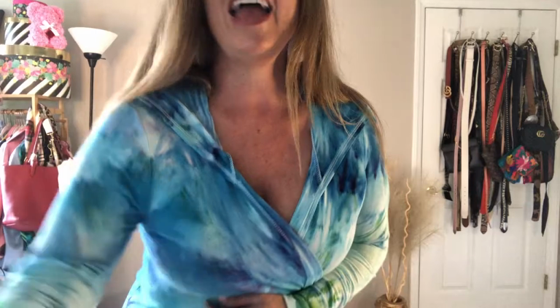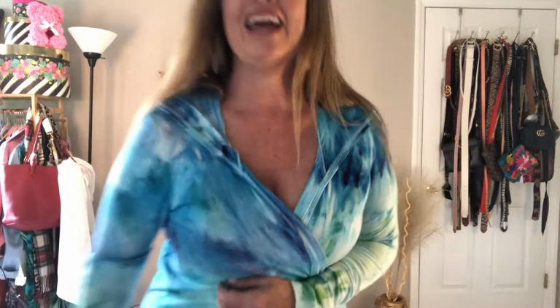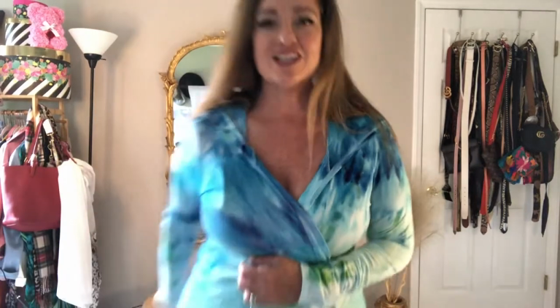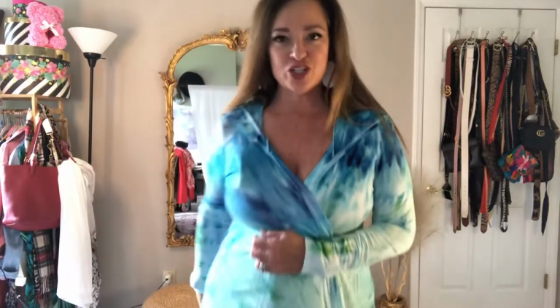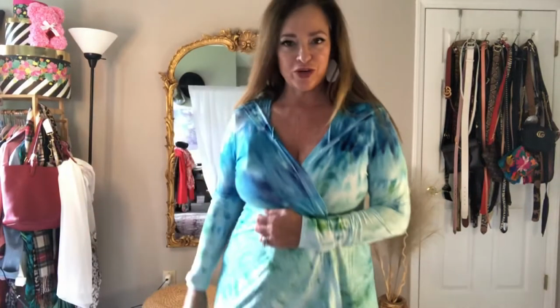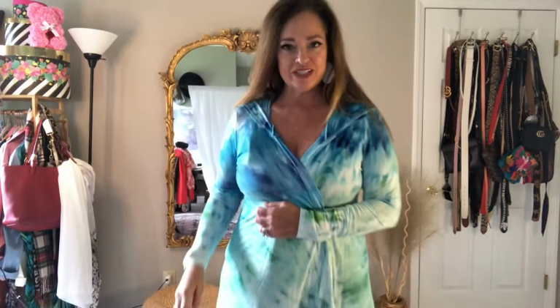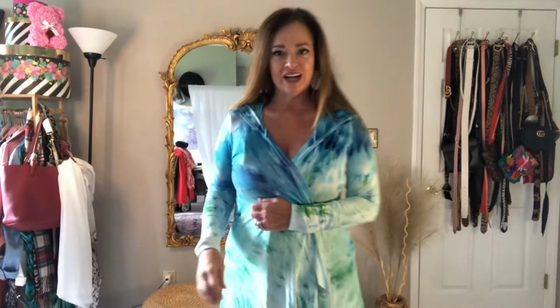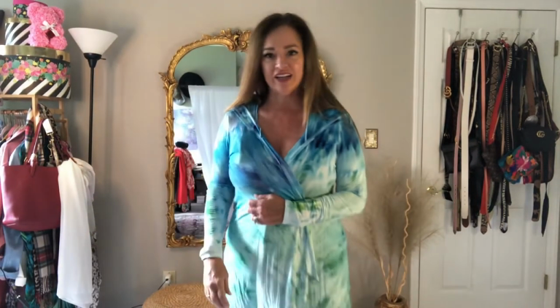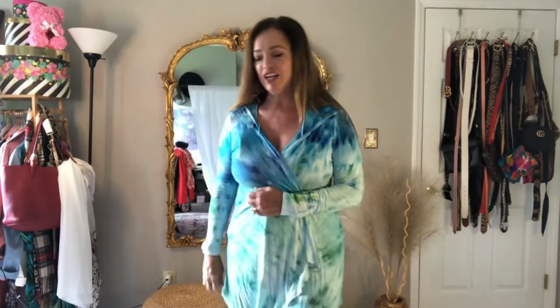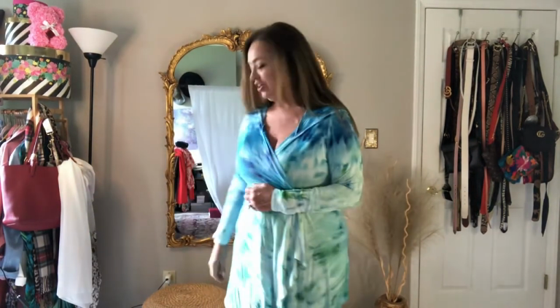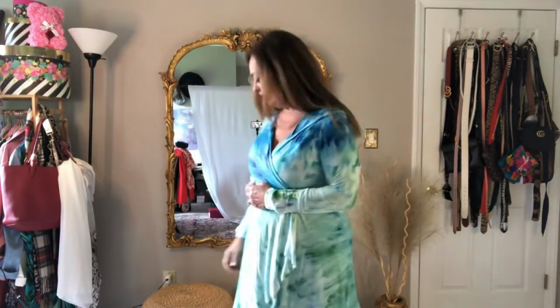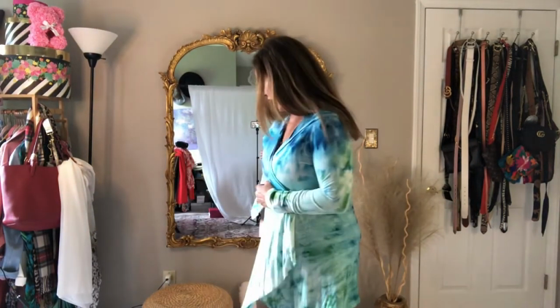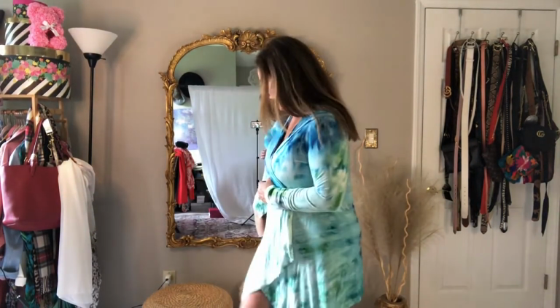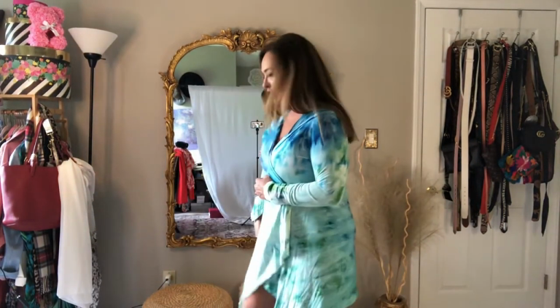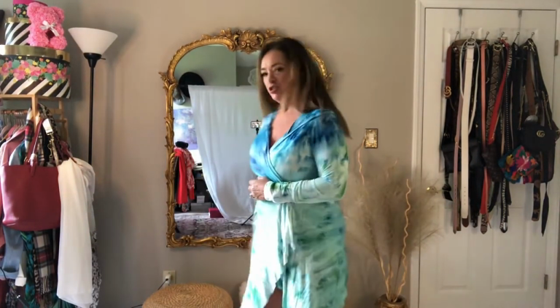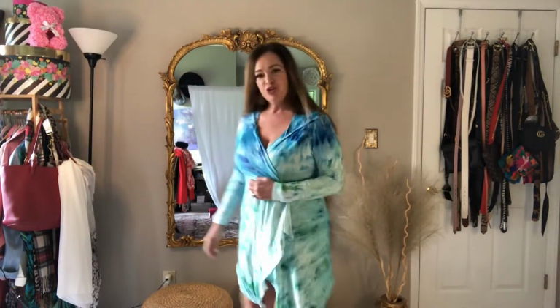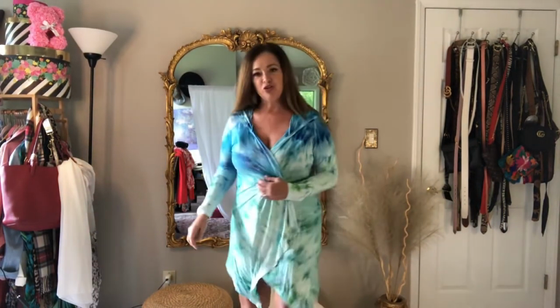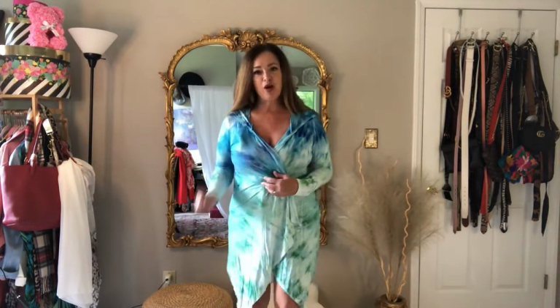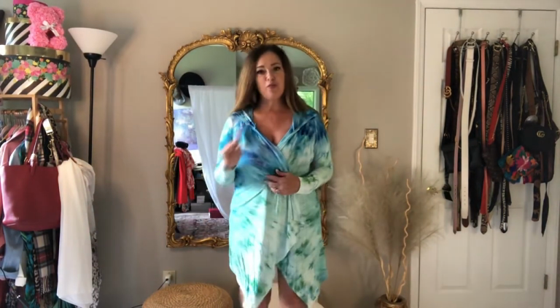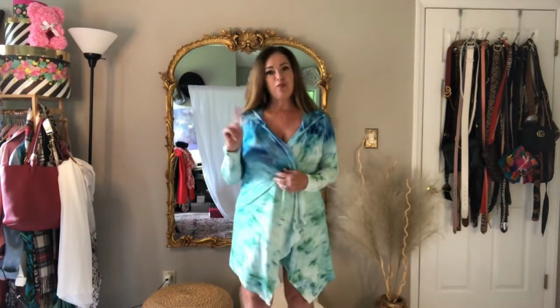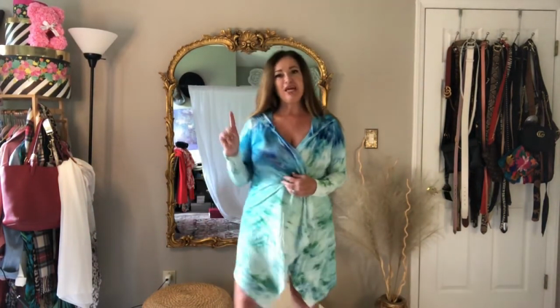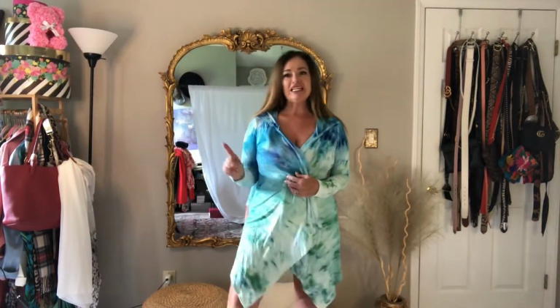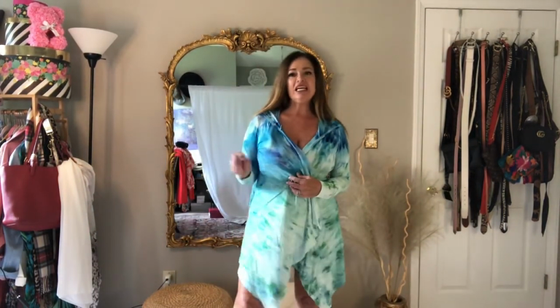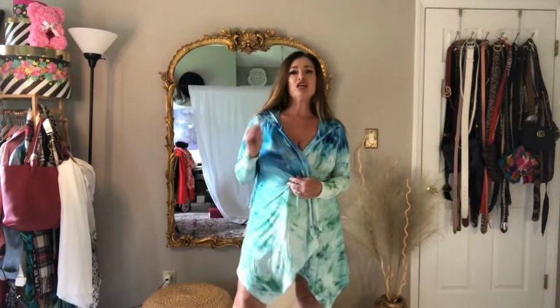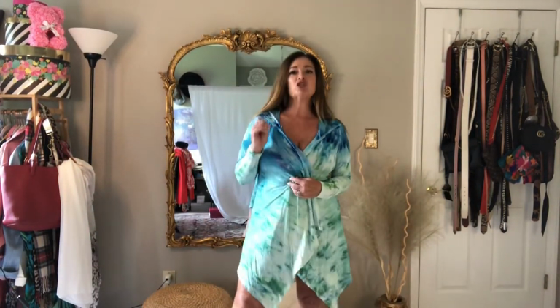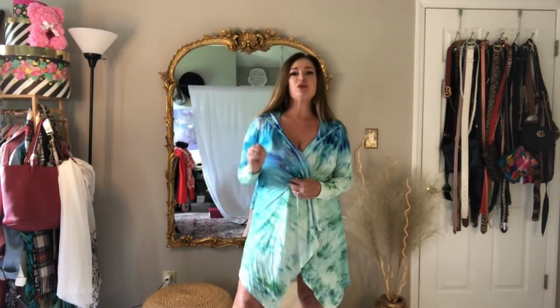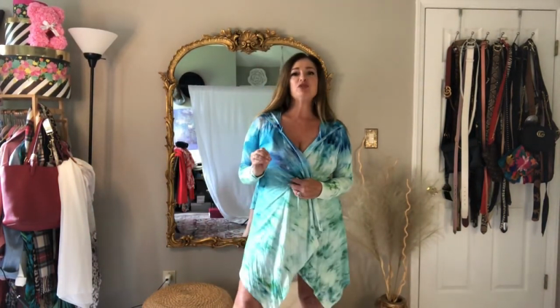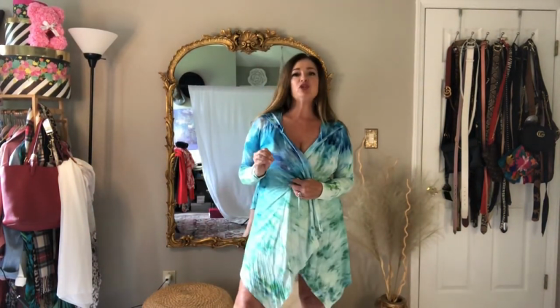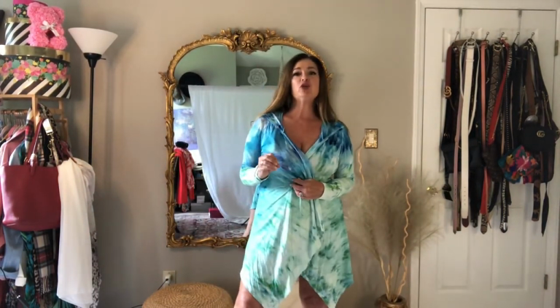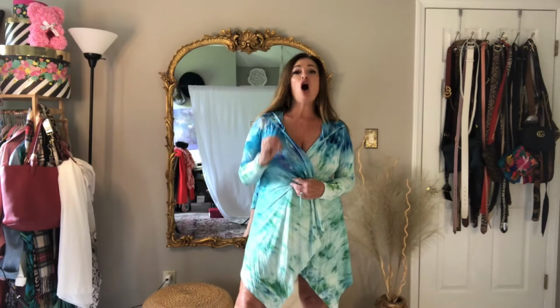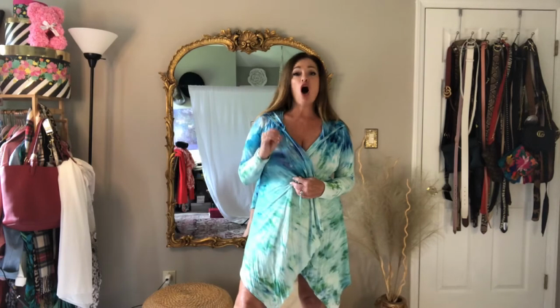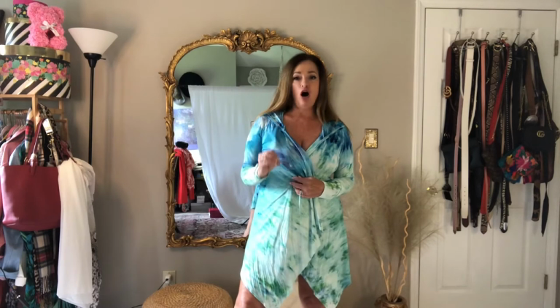Hey guys, it's Joy Styling here. I'm going to share with you a penny swimsuit haul.